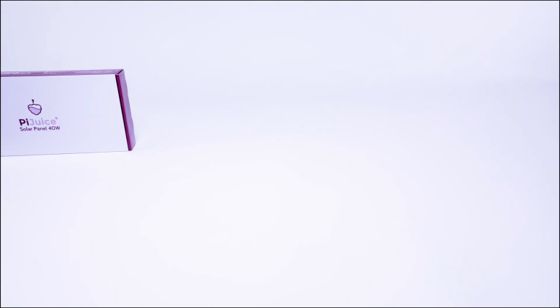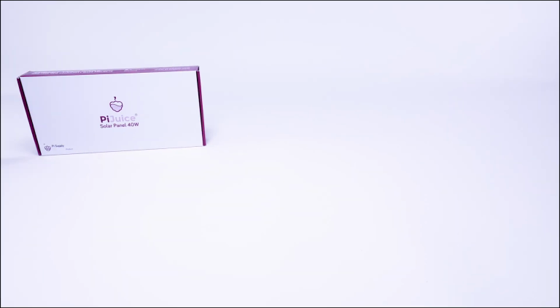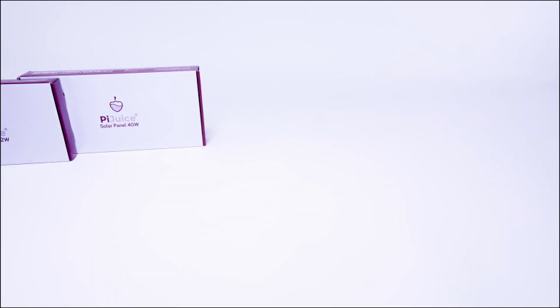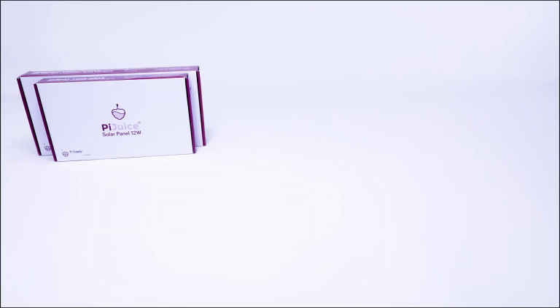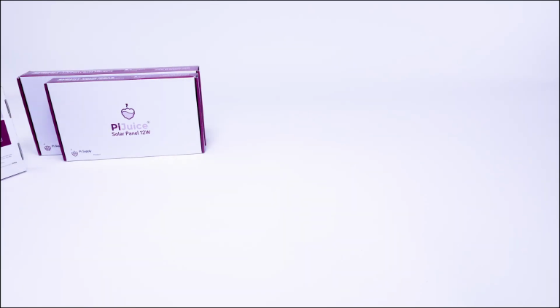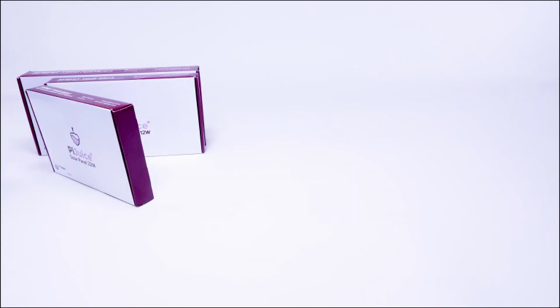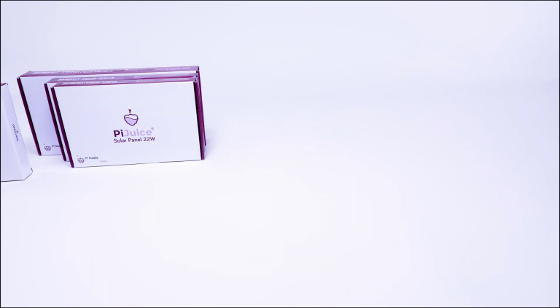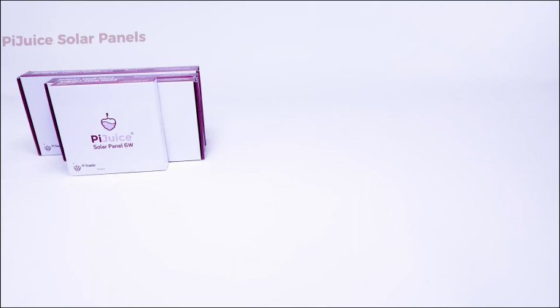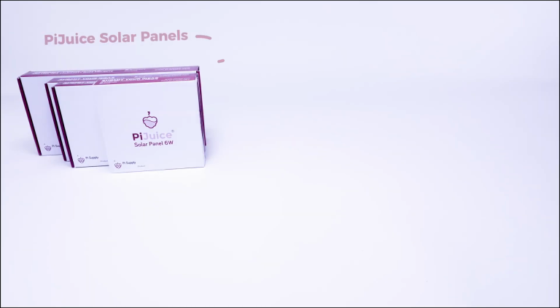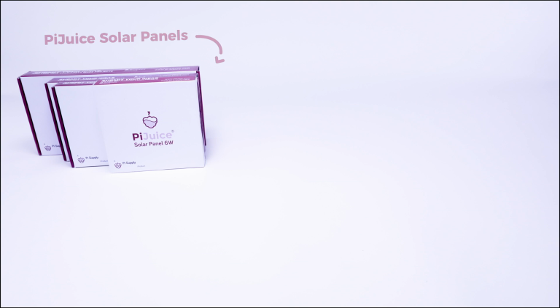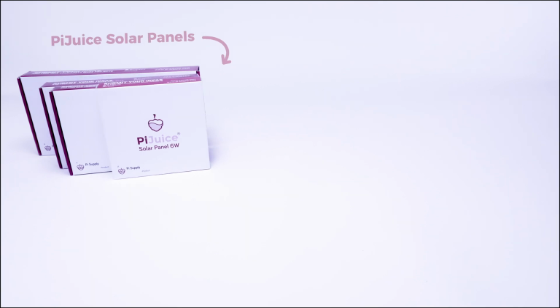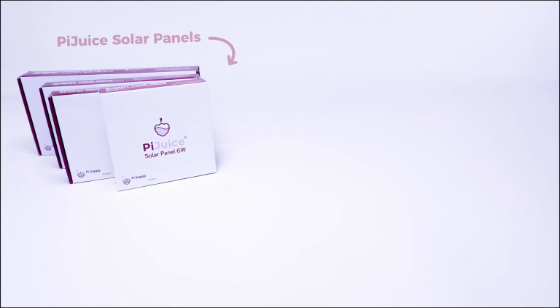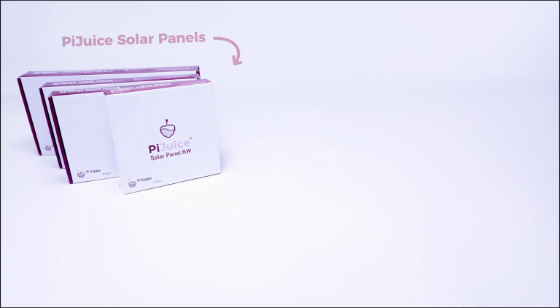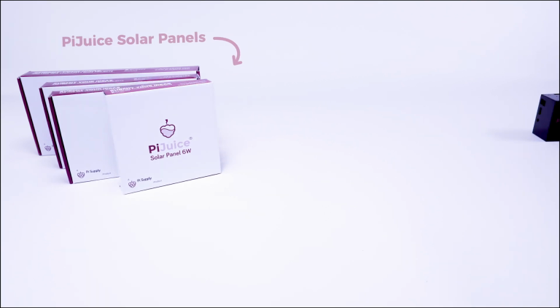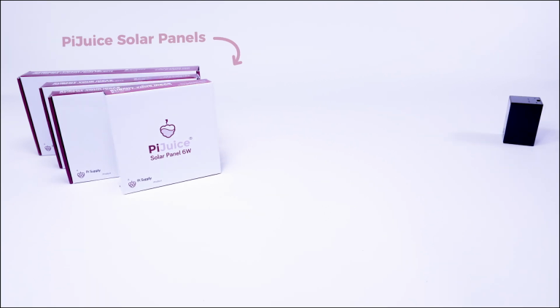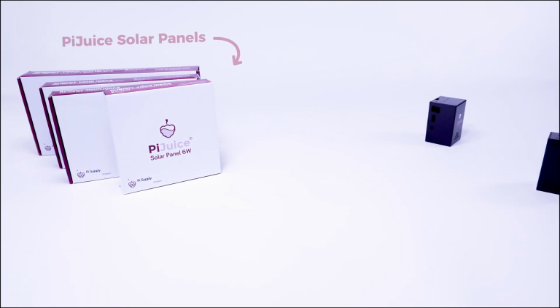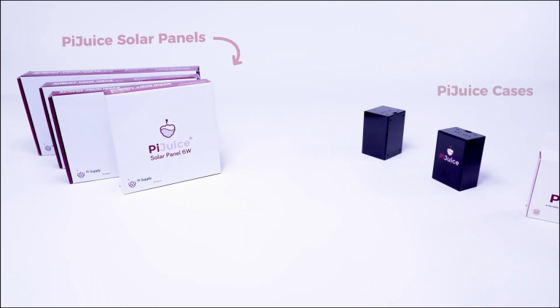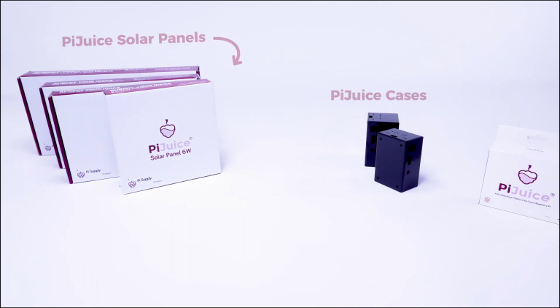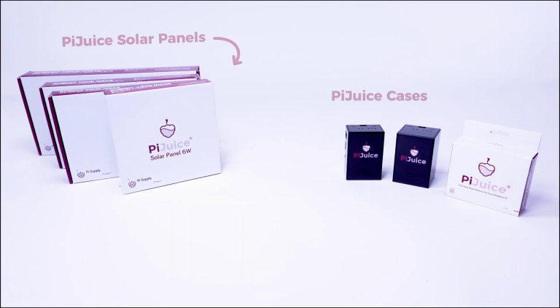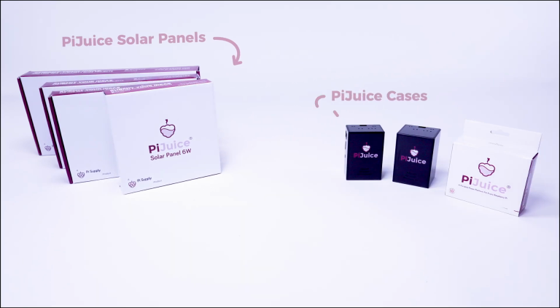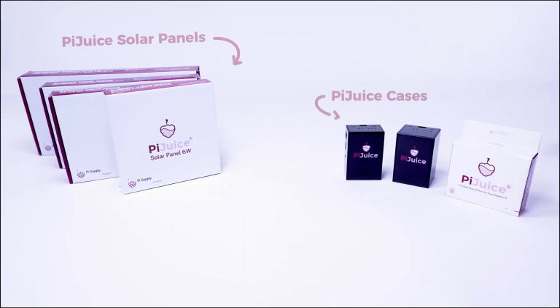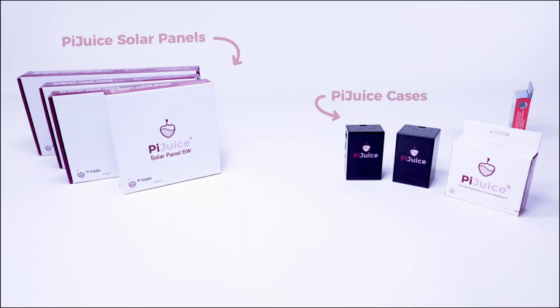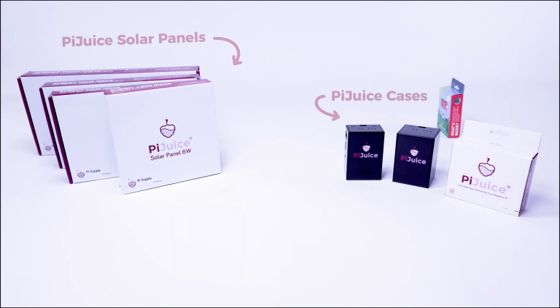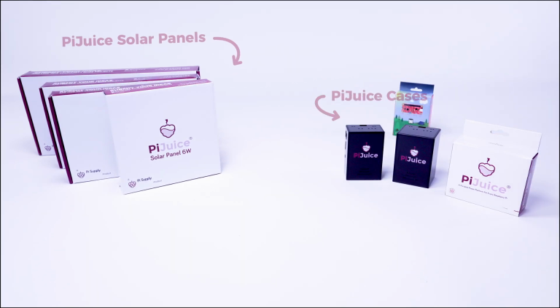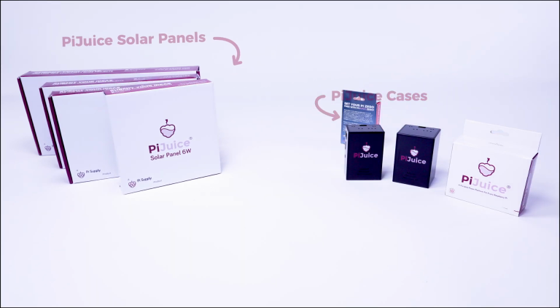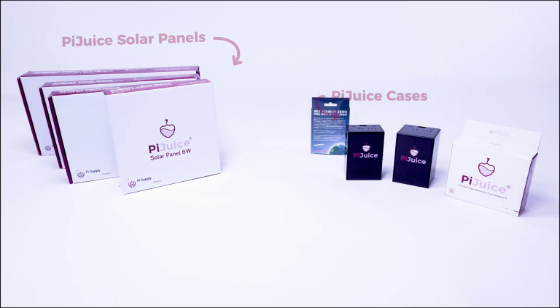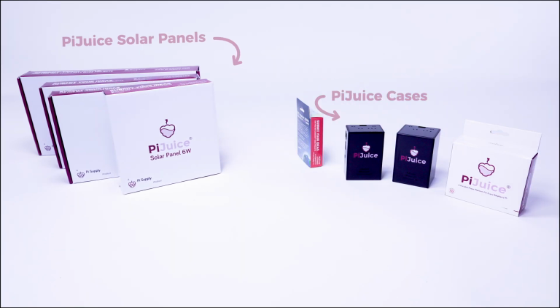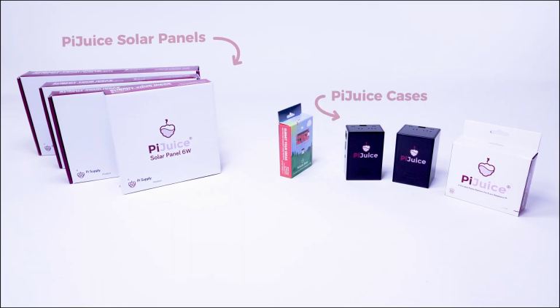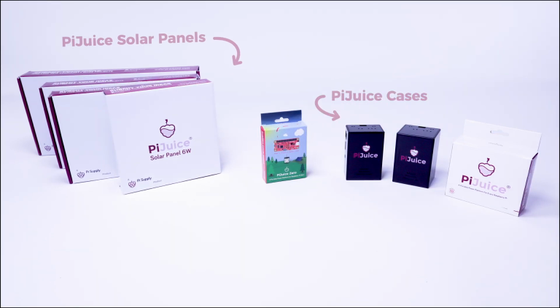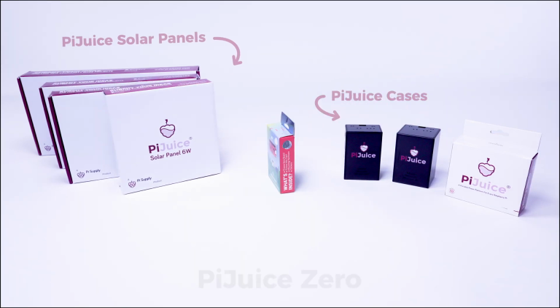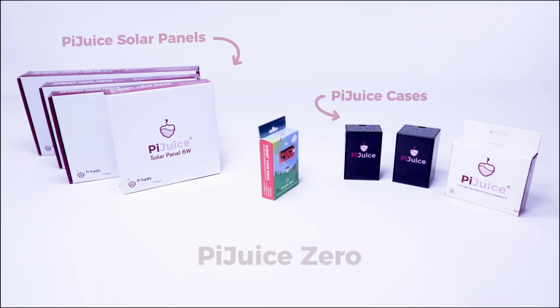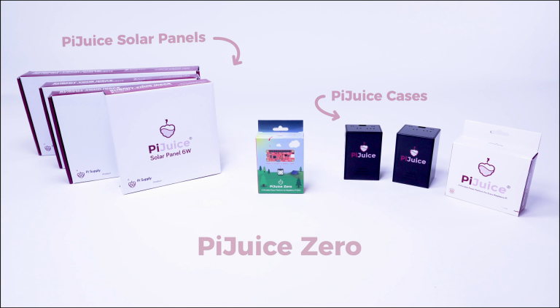Of course, the Pyjuice family also includes a variety of solar panels, cases, and accessories to make your portable projects a success.